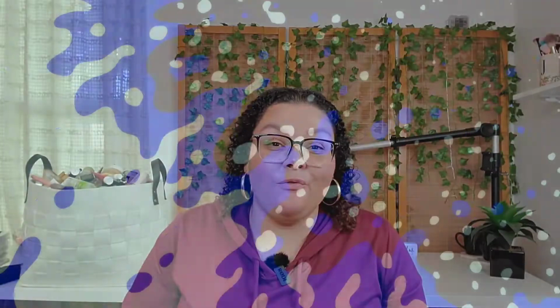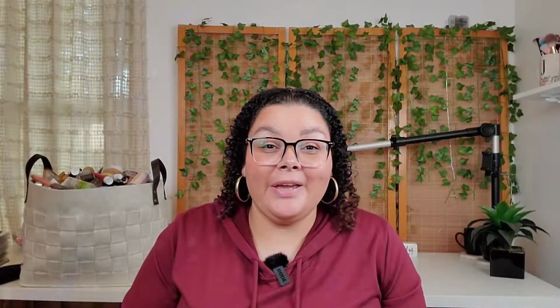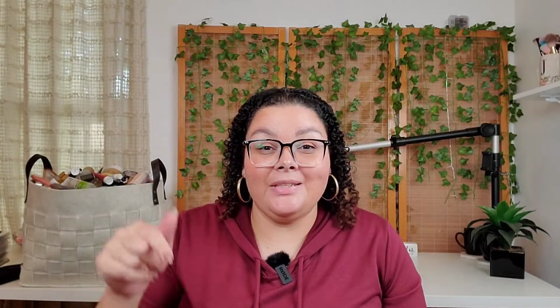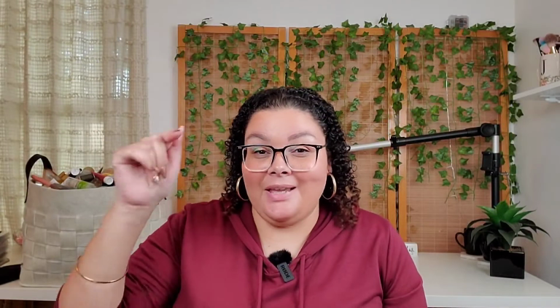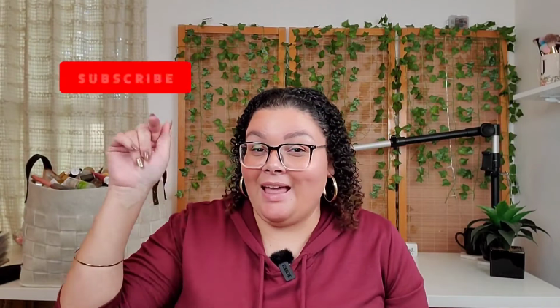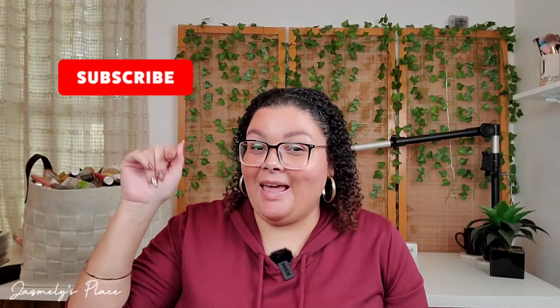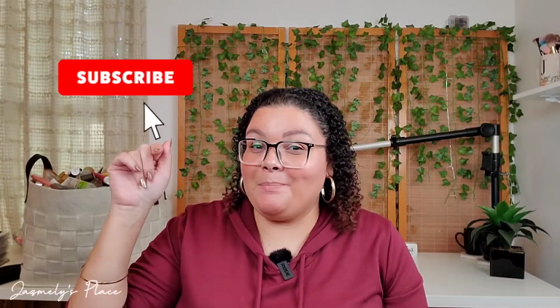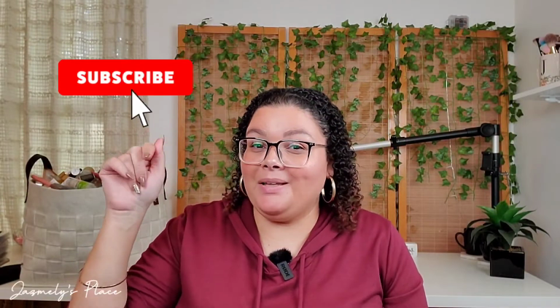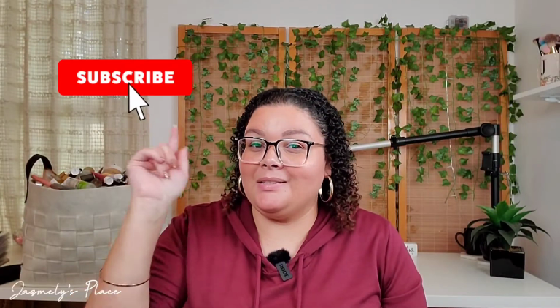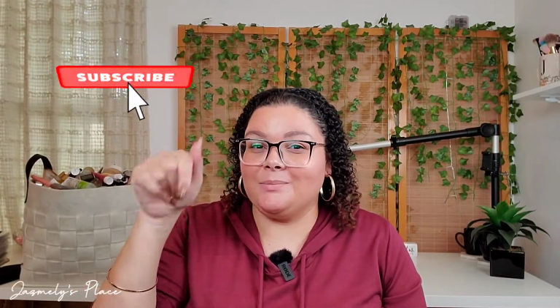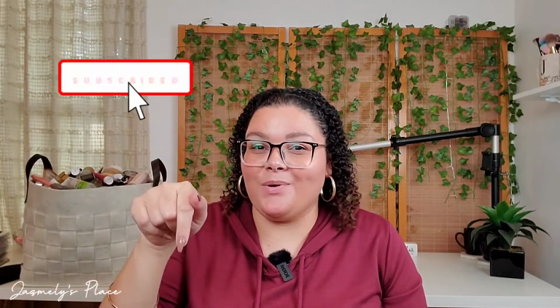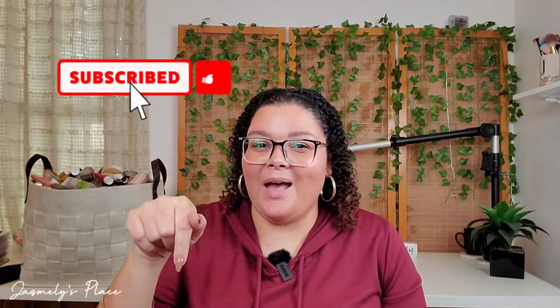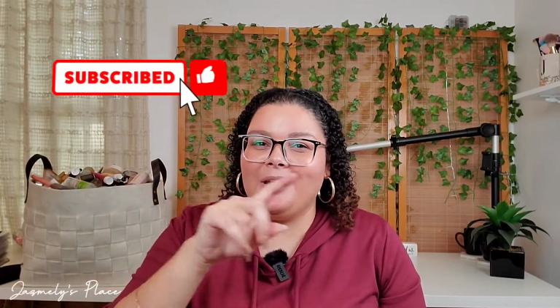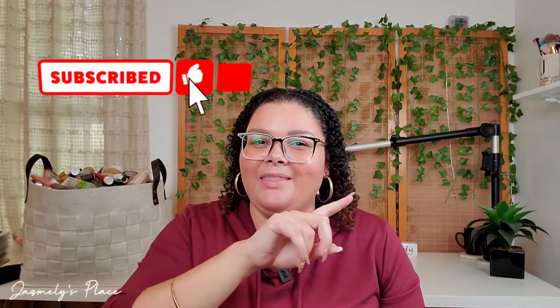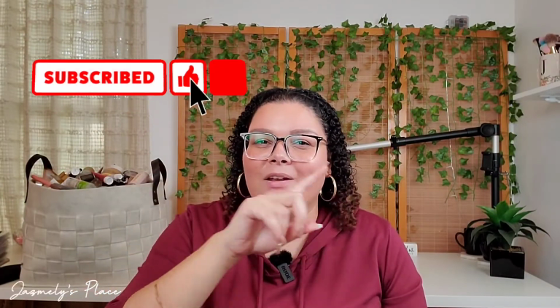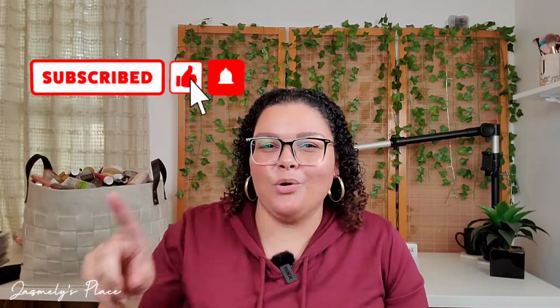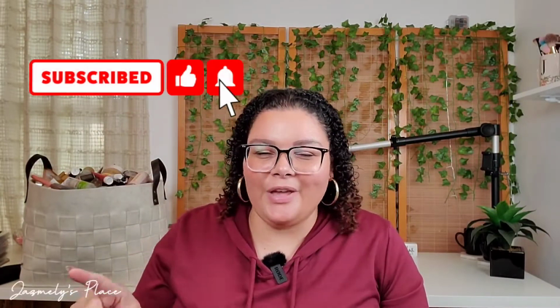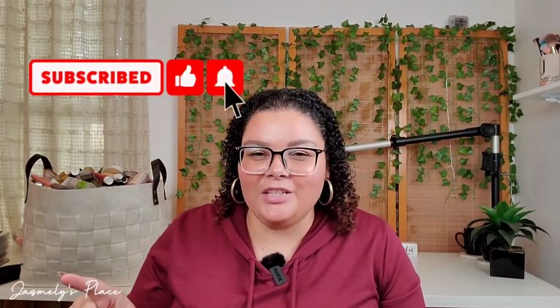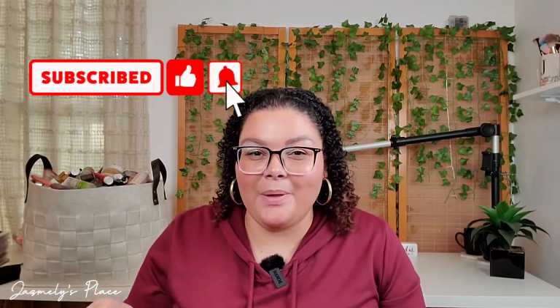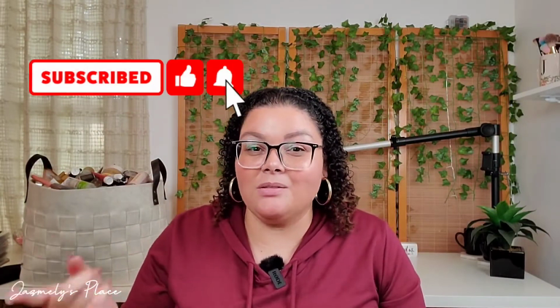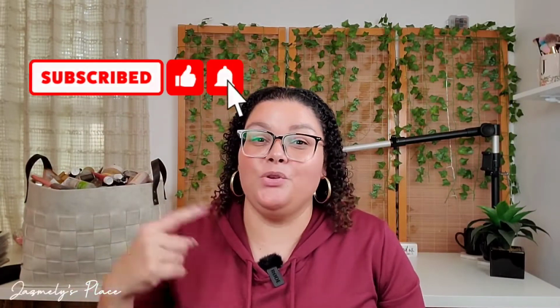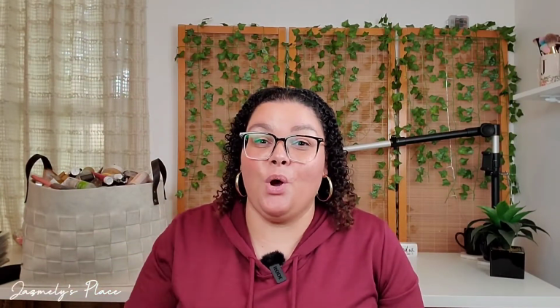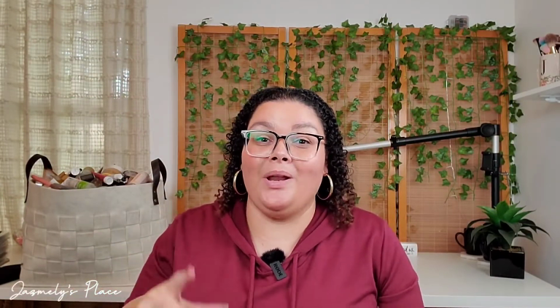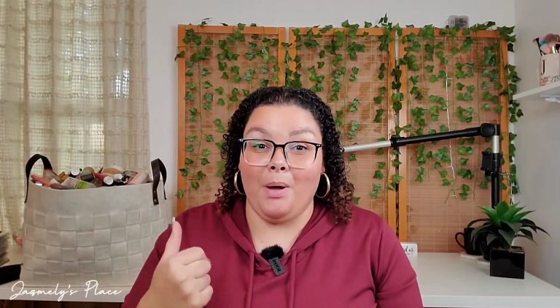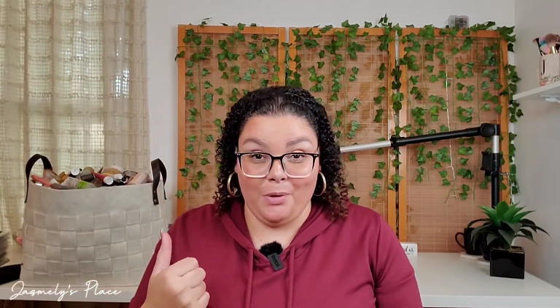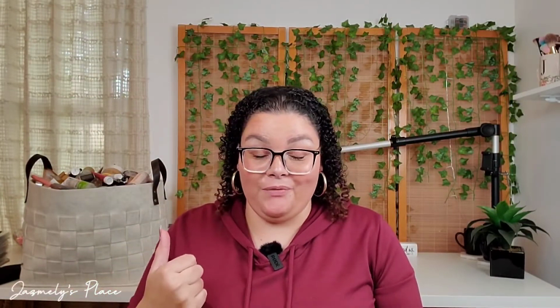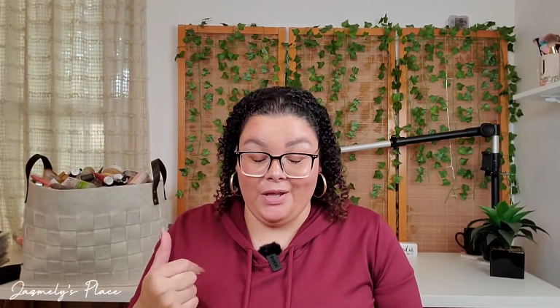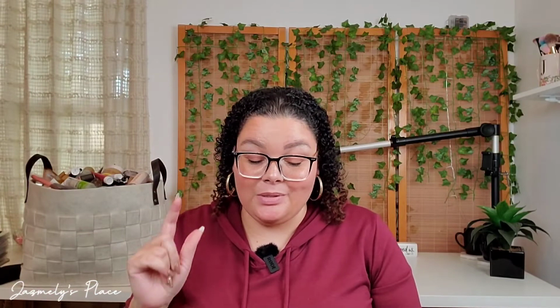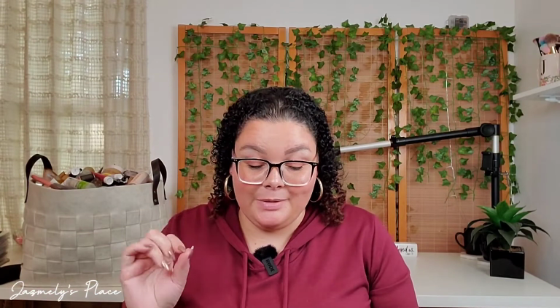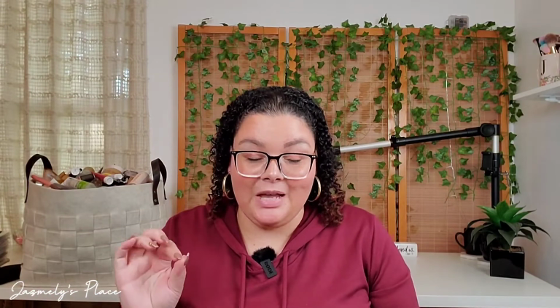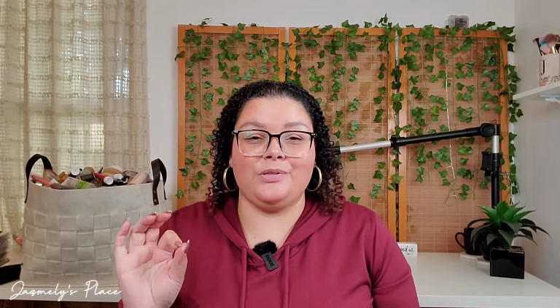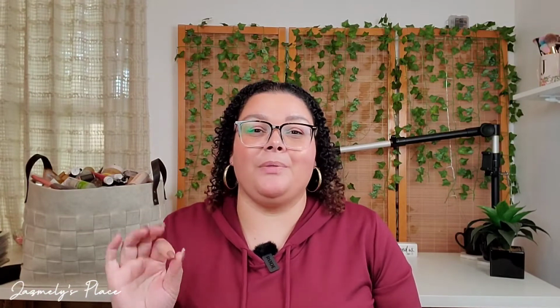Don't forget to hit that like button and subscribe and hit that notification bell so you know when I'm uploading videos. Let me tell you something.